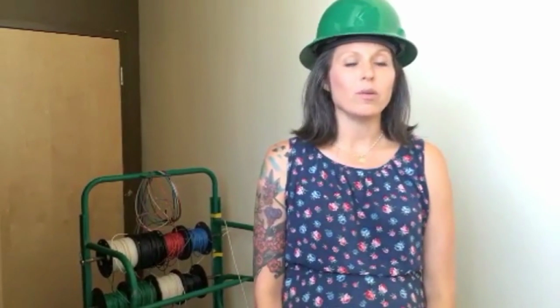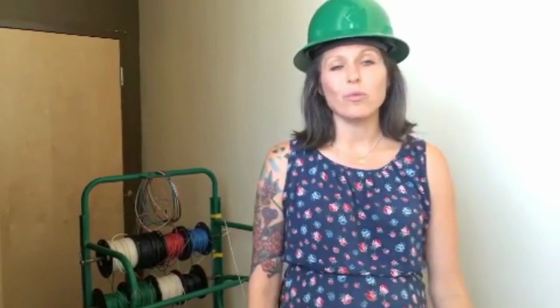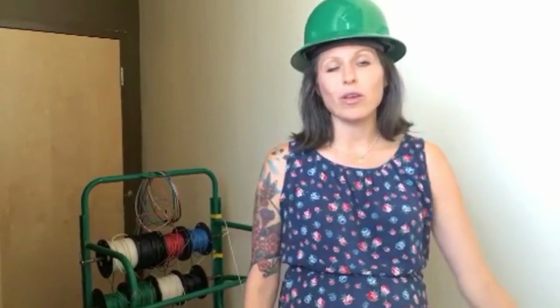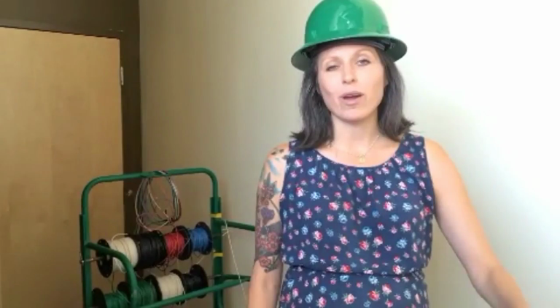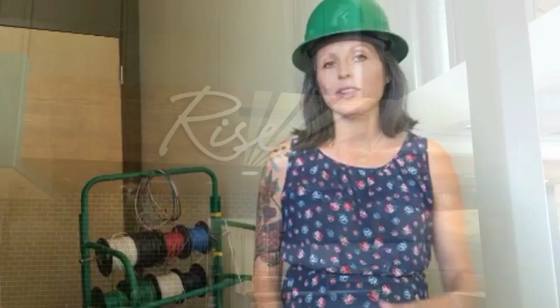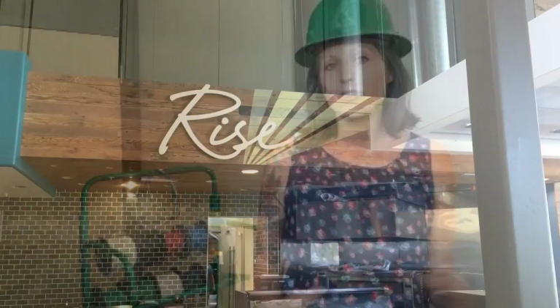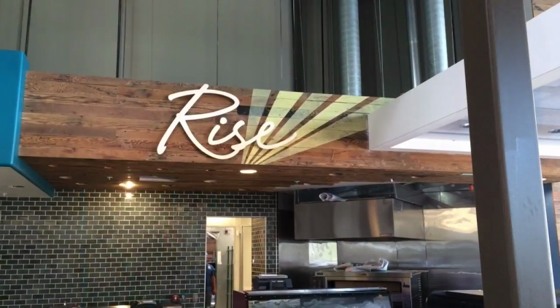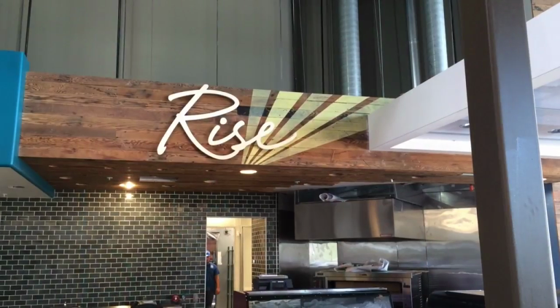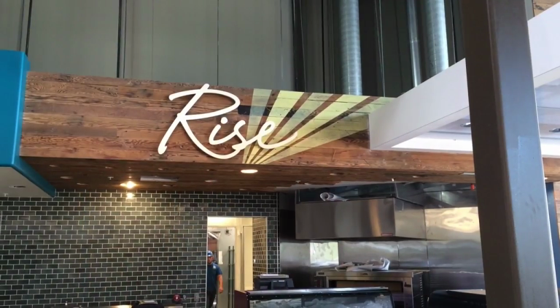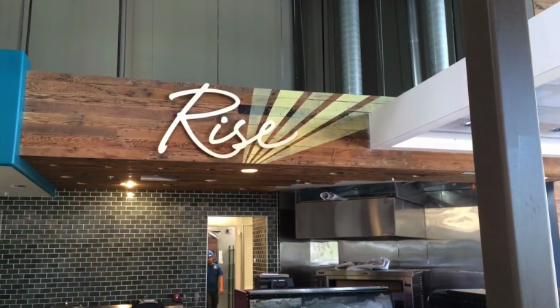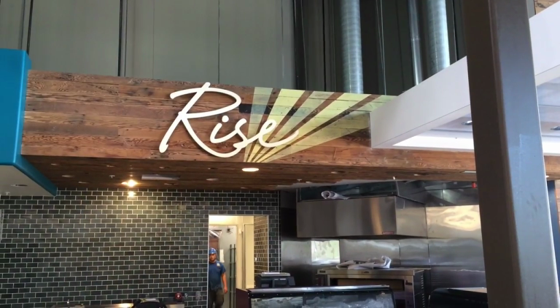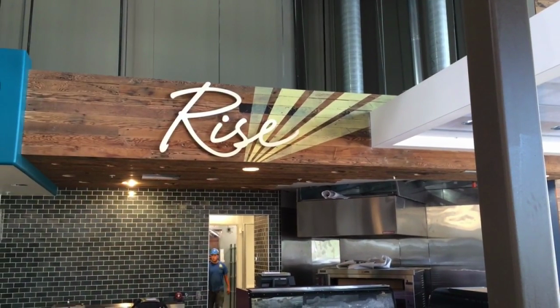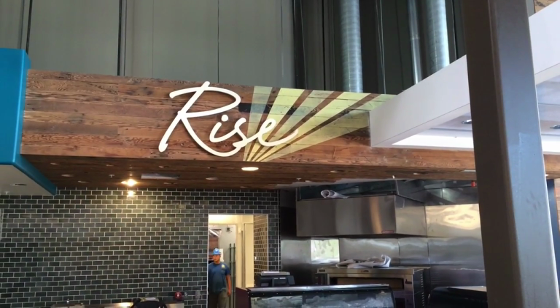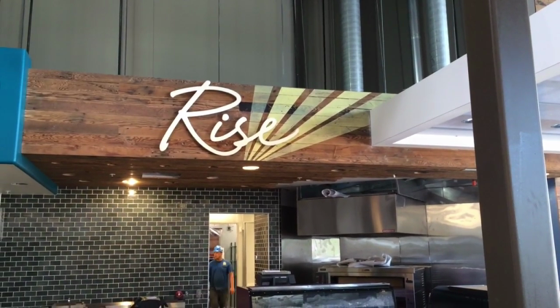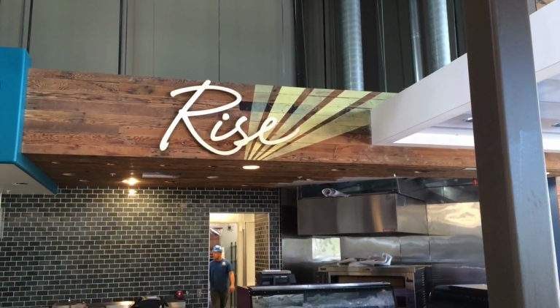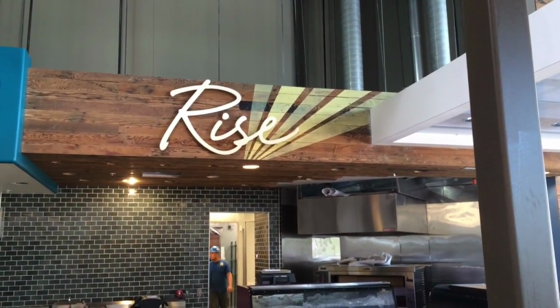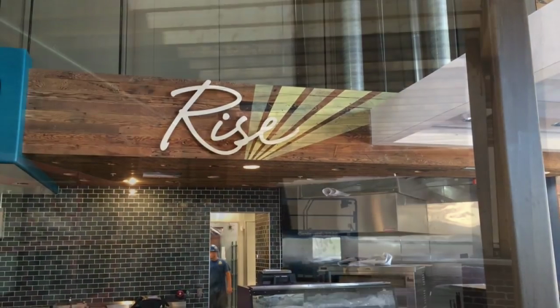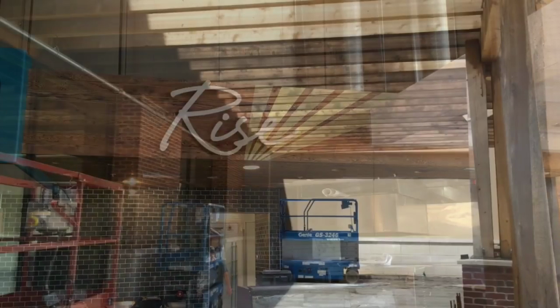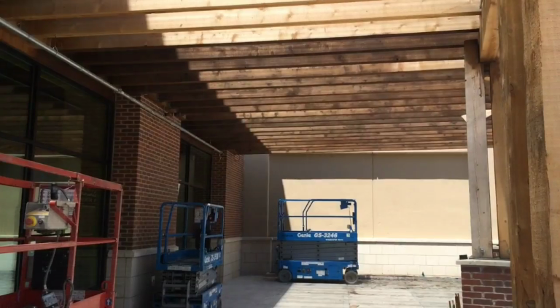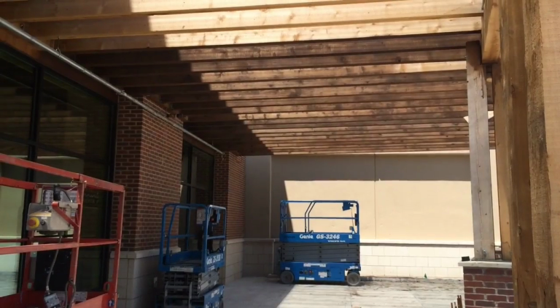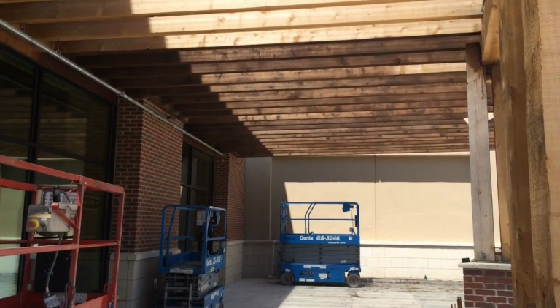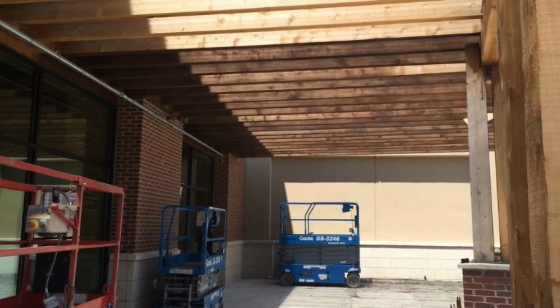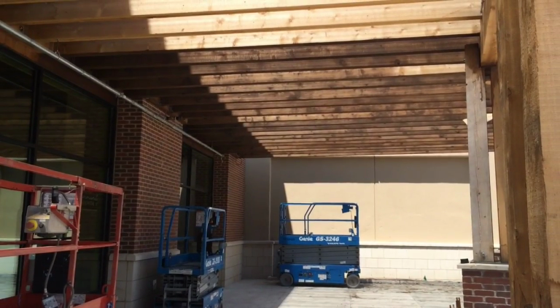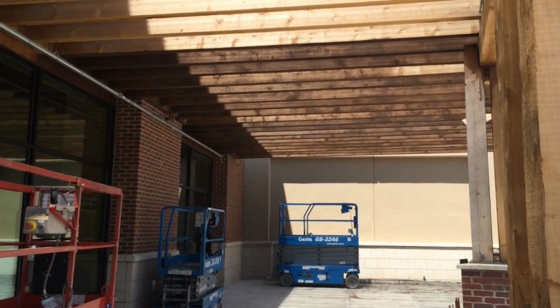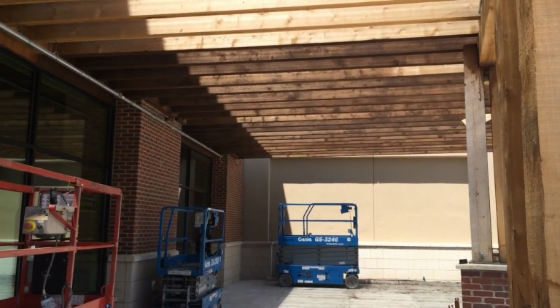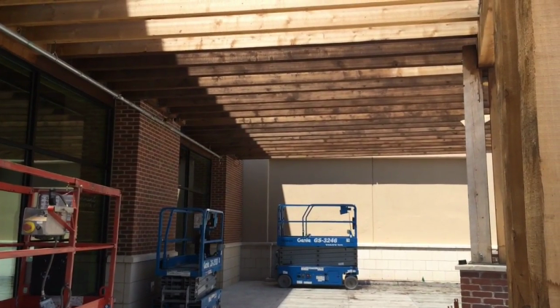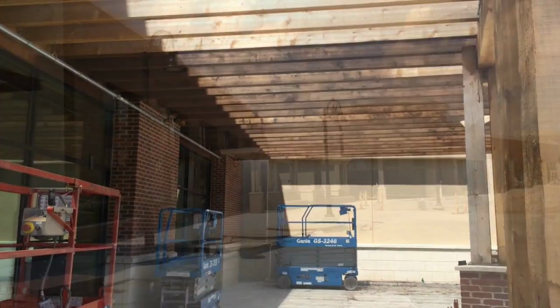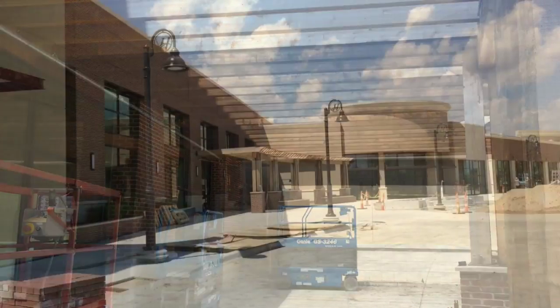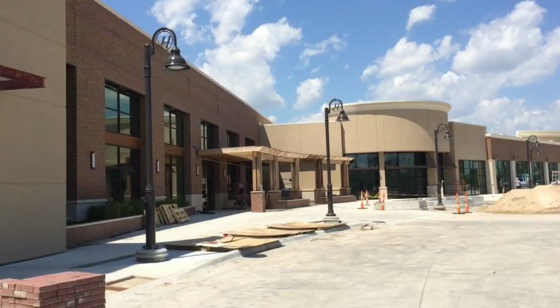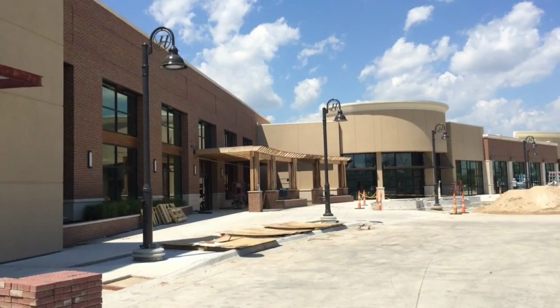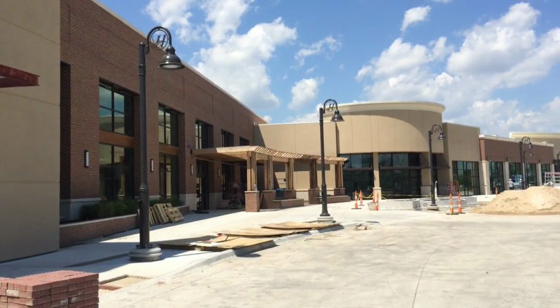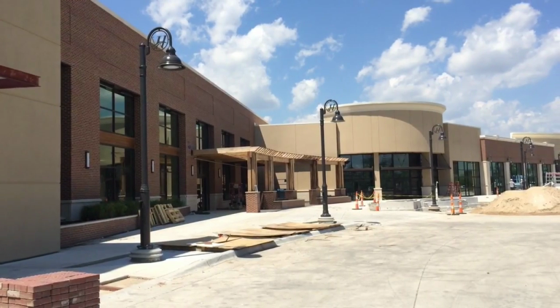We also have a large bakery section and a coffee bar, which will also include a full-service juice bar.